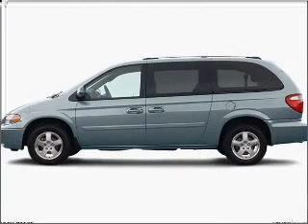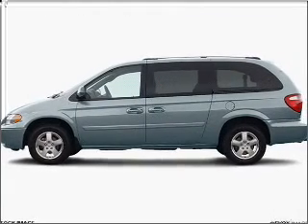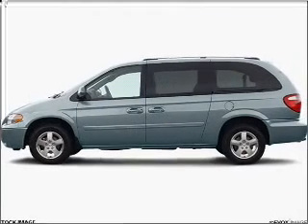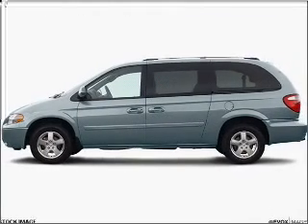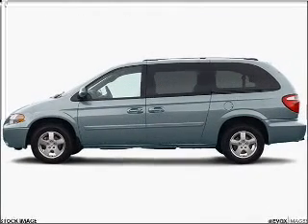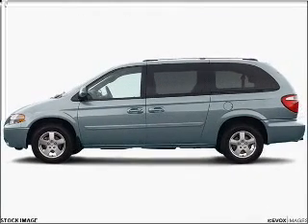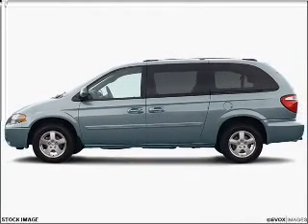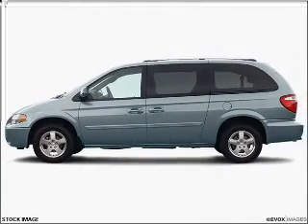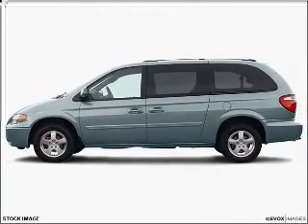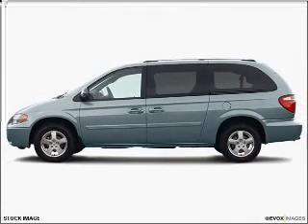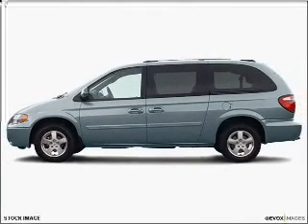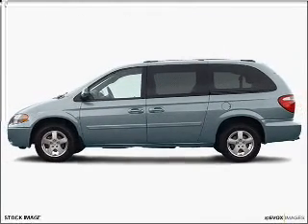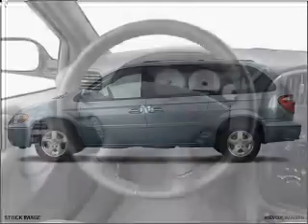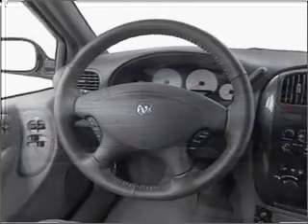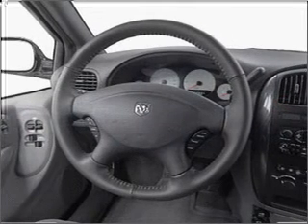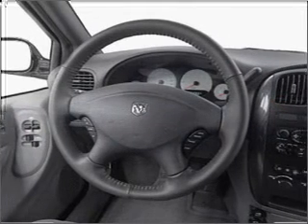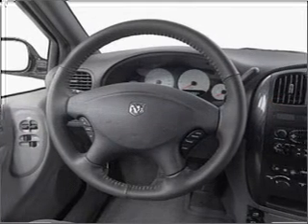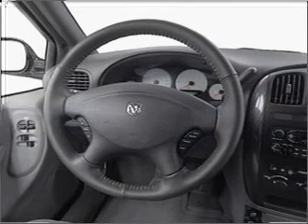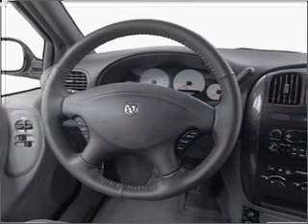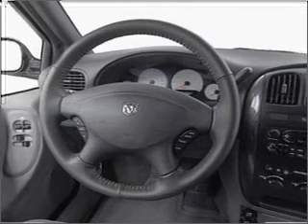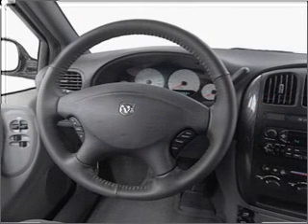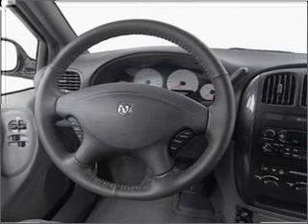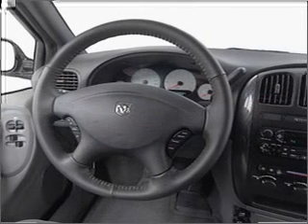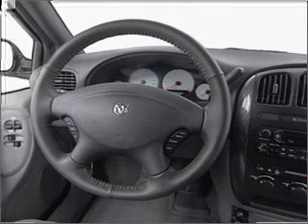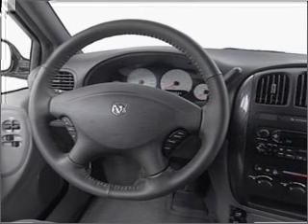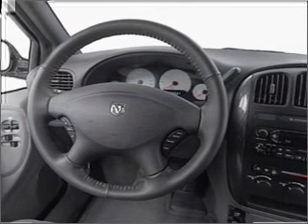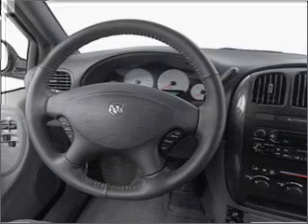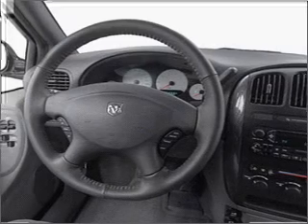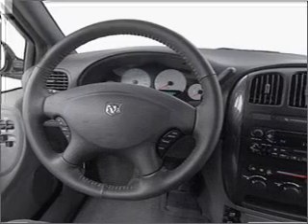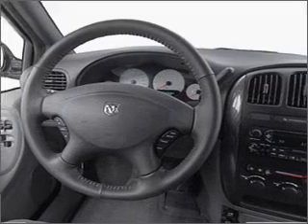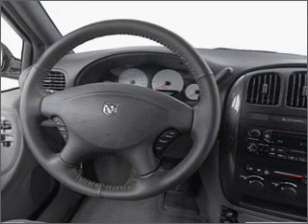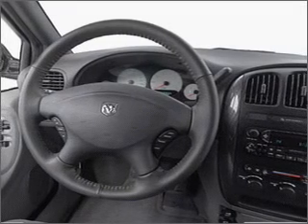Stand out from the crowd with premium wheels. You will also appreciate the safety feature of anti-lock brakes.